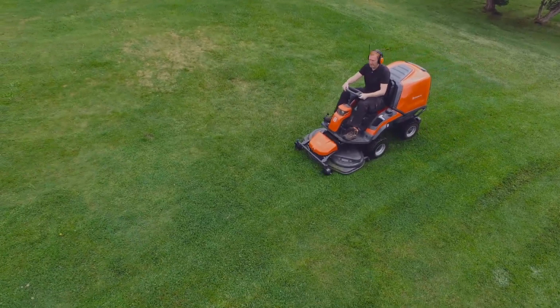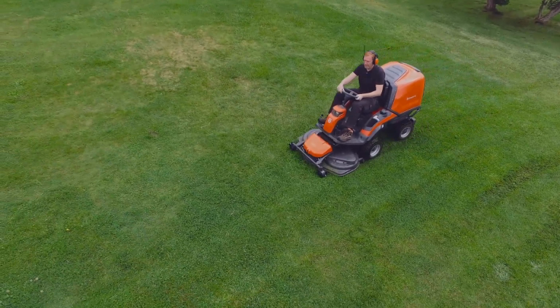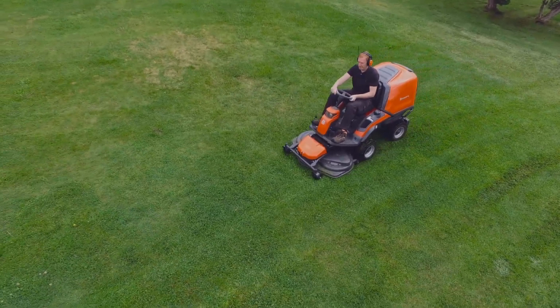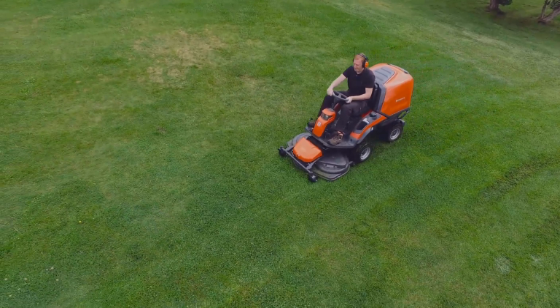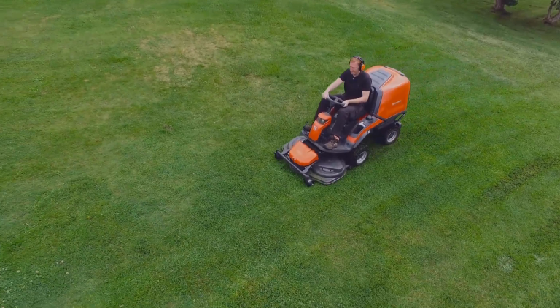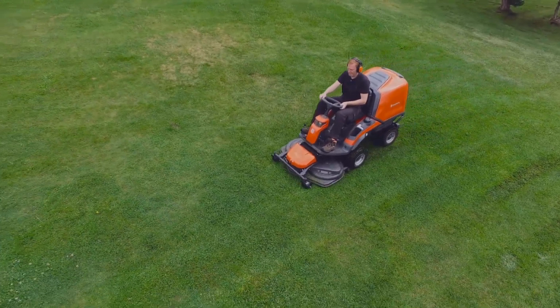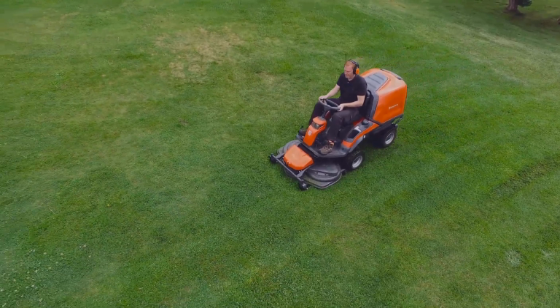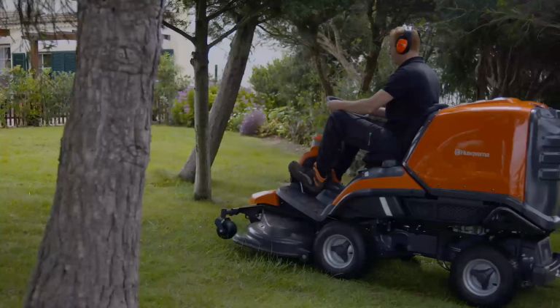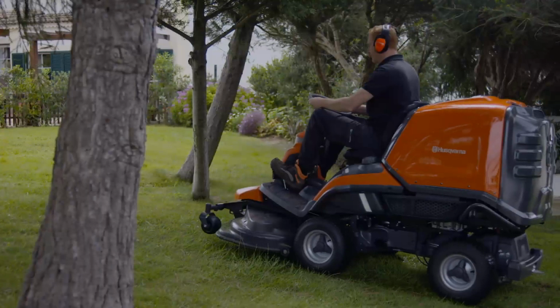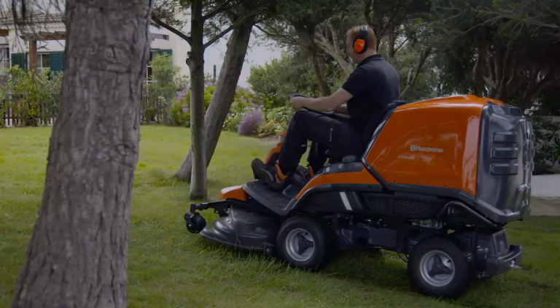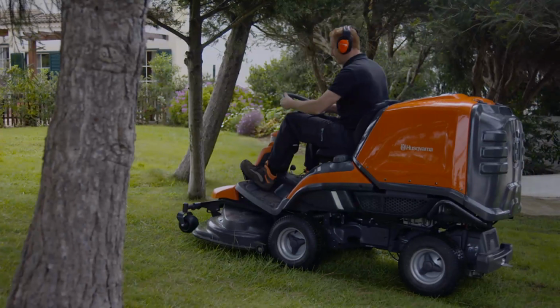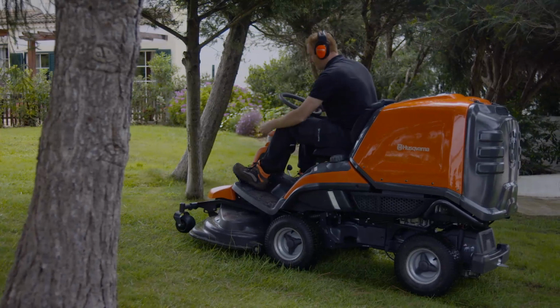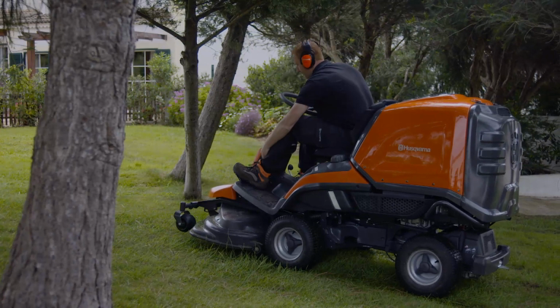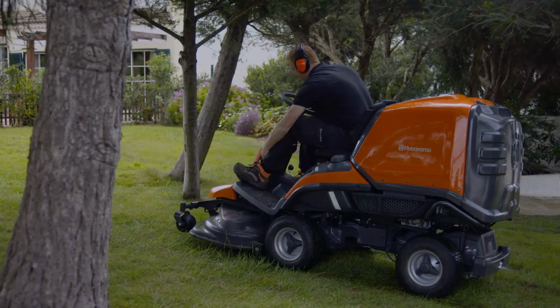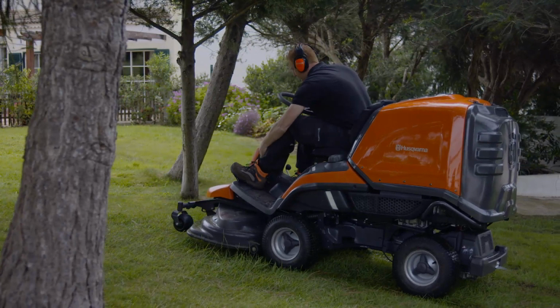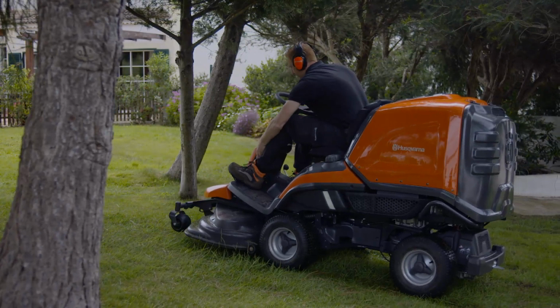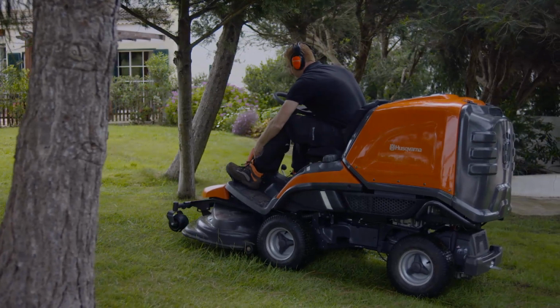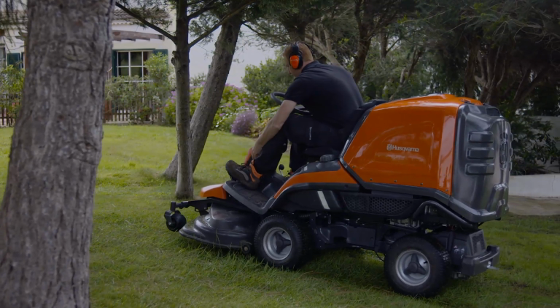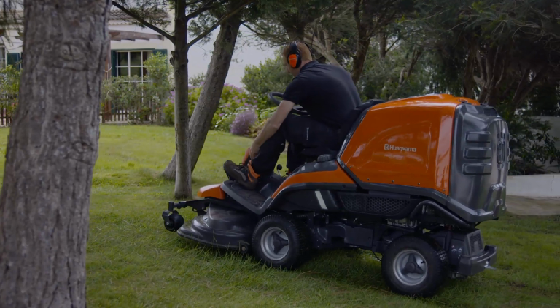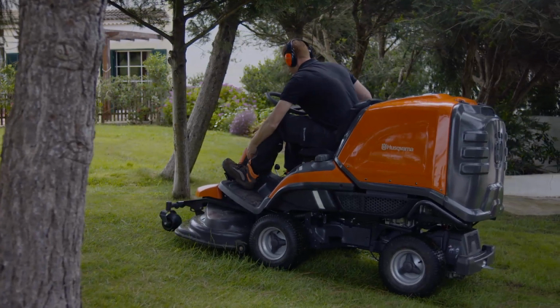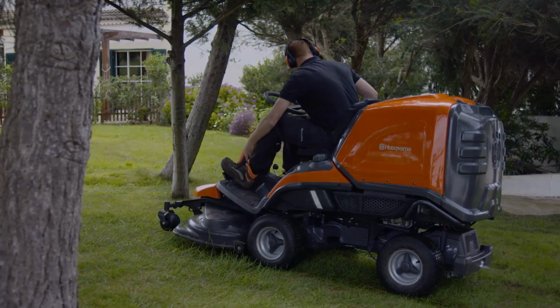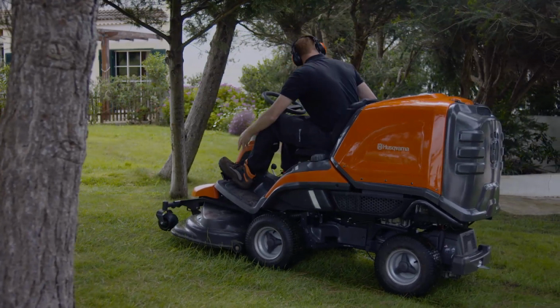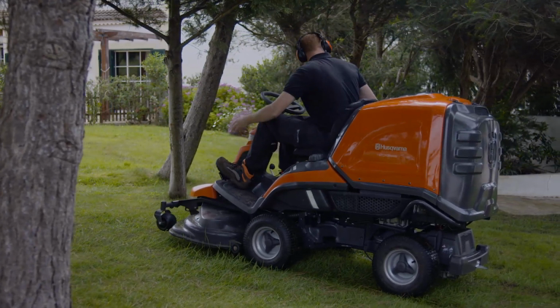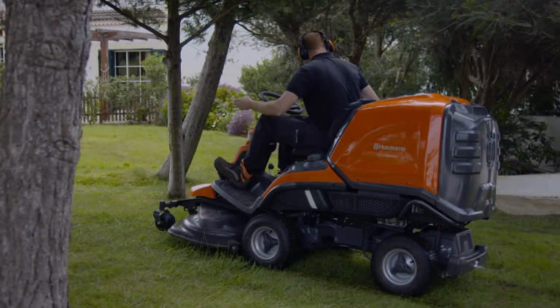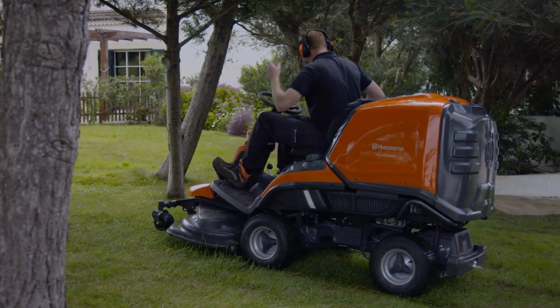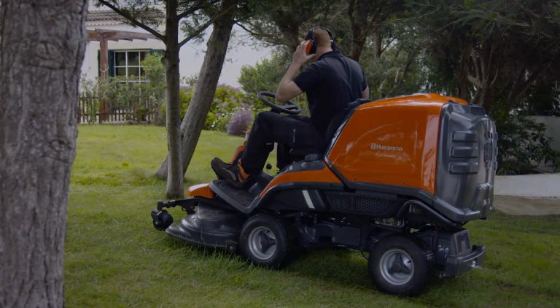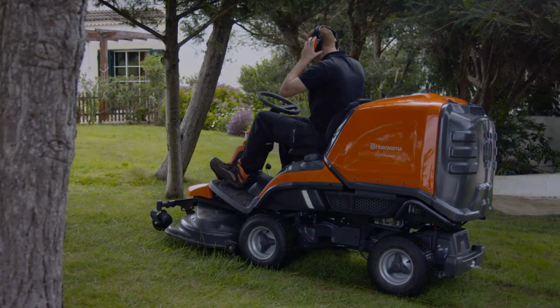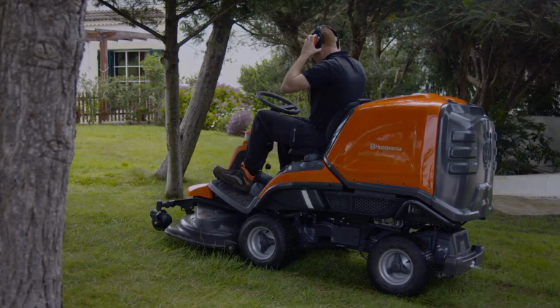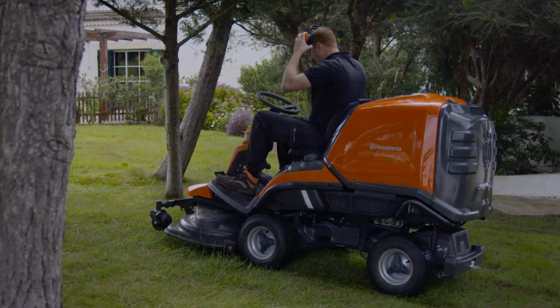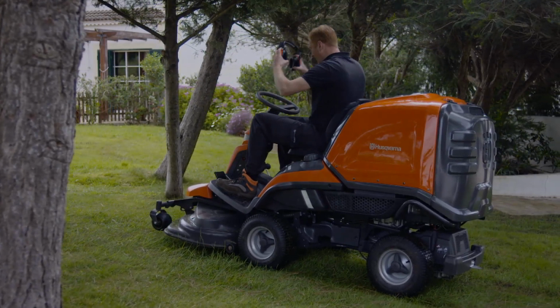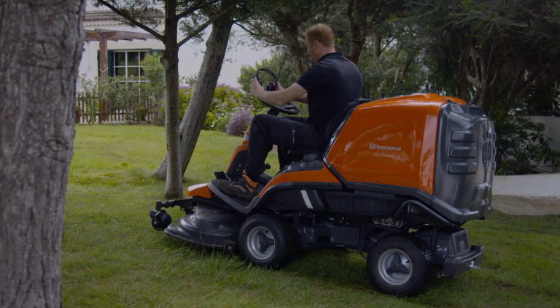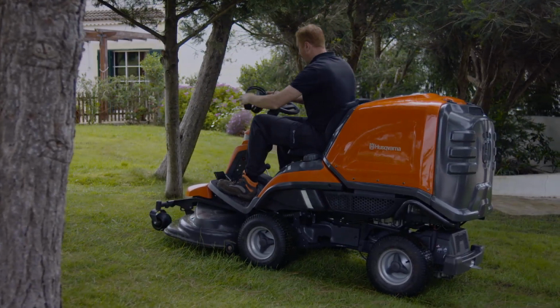The new Husqvarna Ryder Collection is the most versatile Ryder we have built in 30 years.